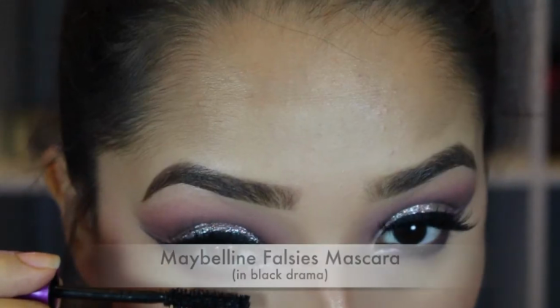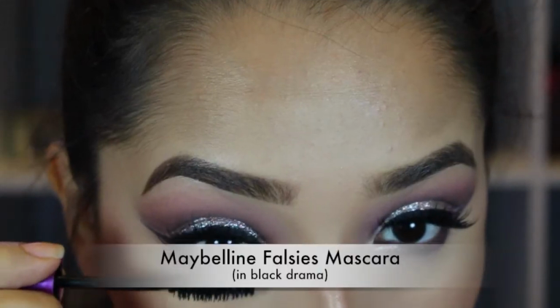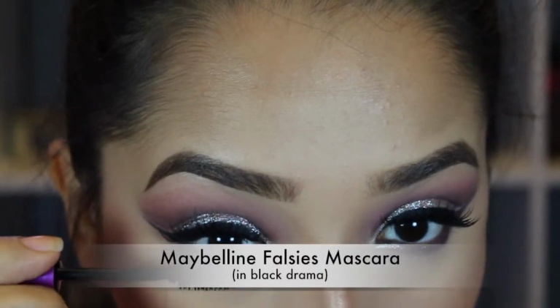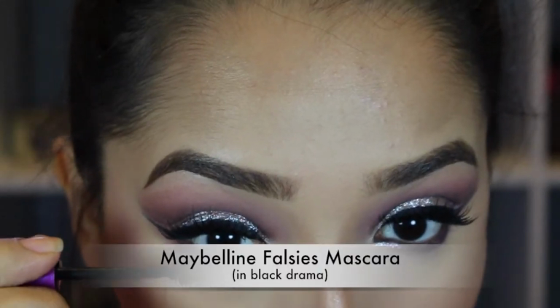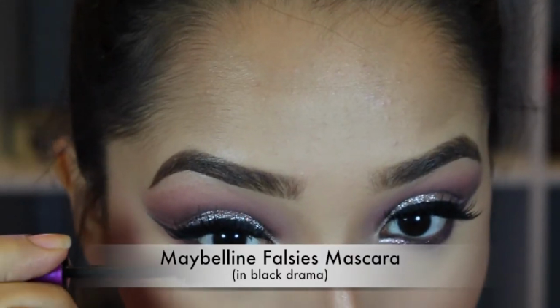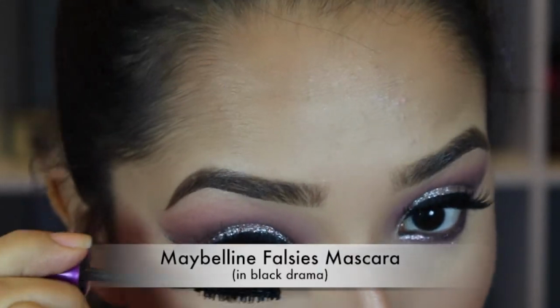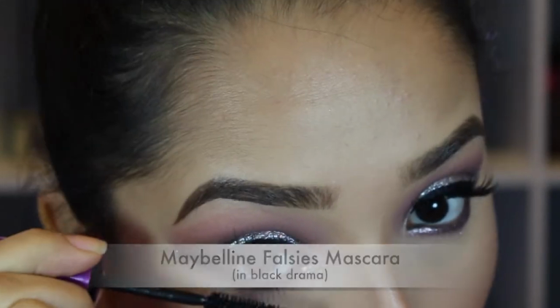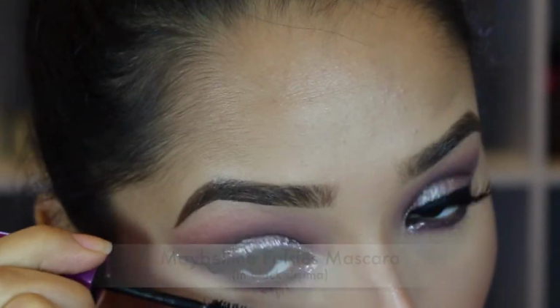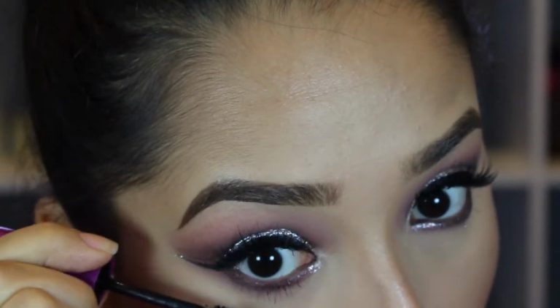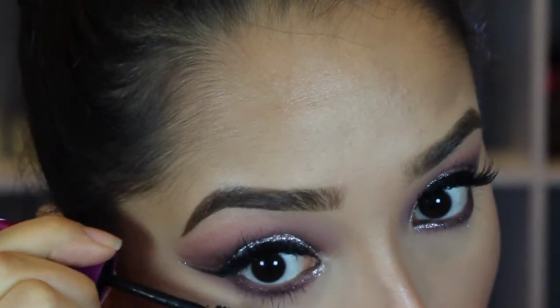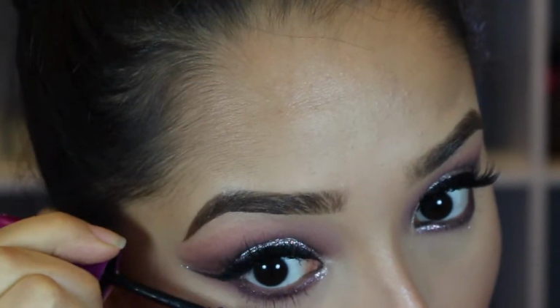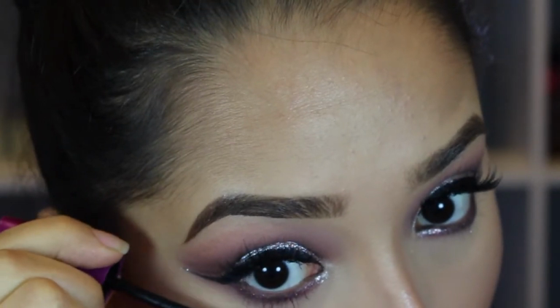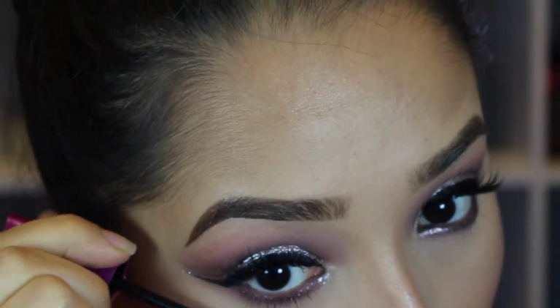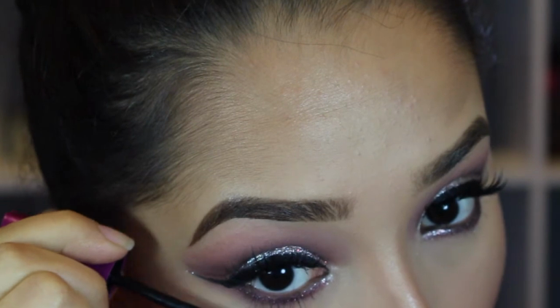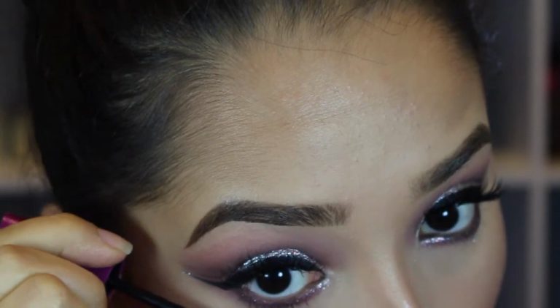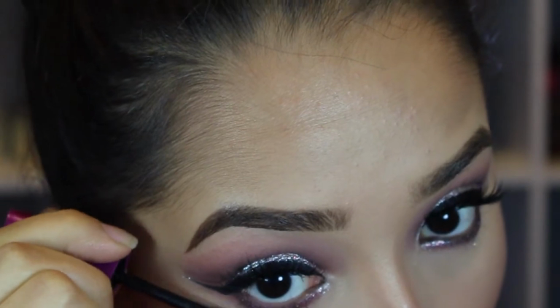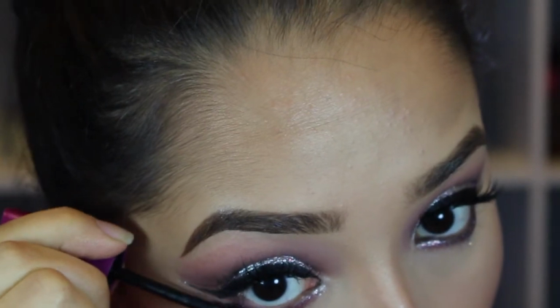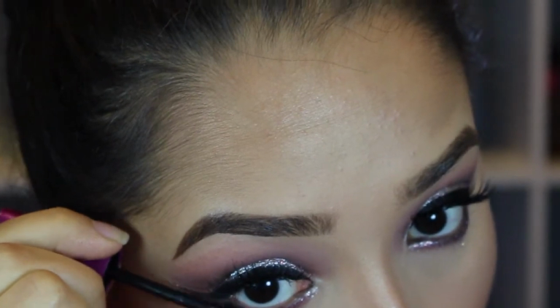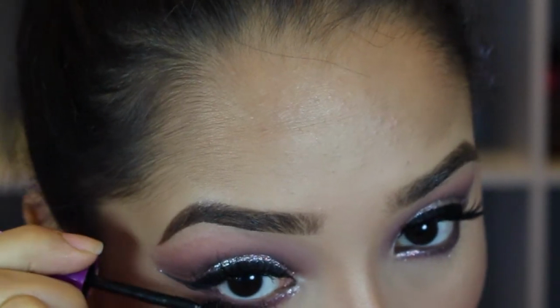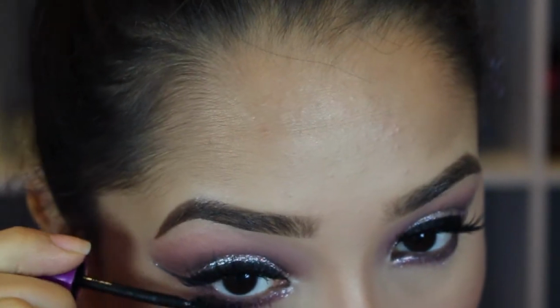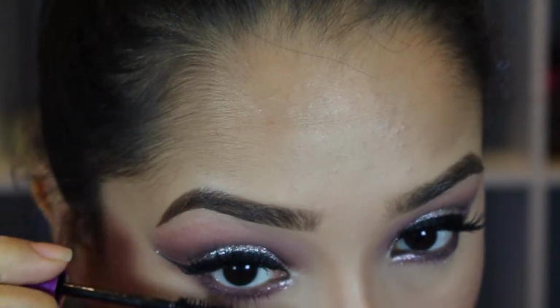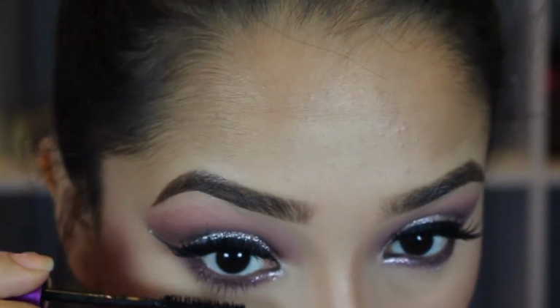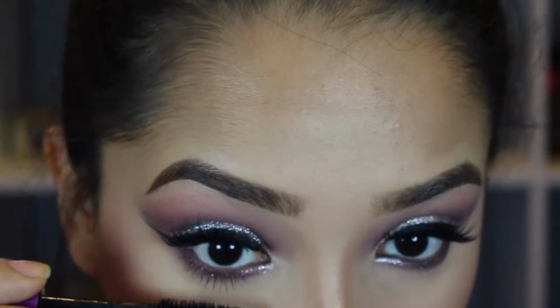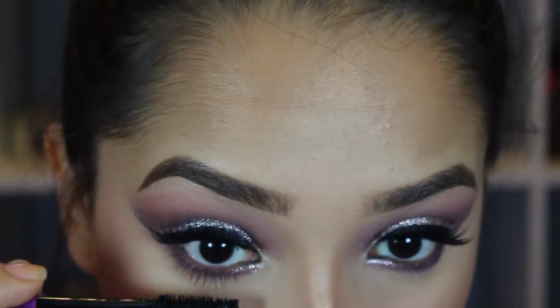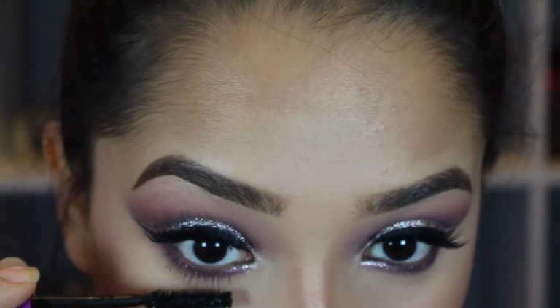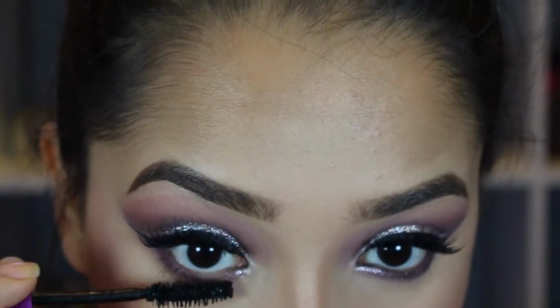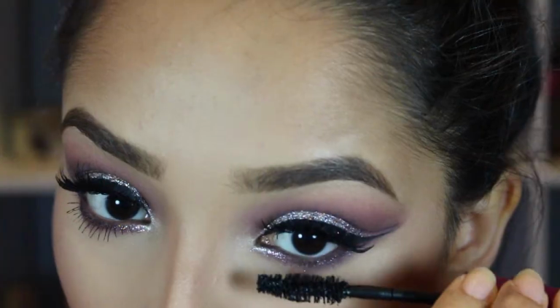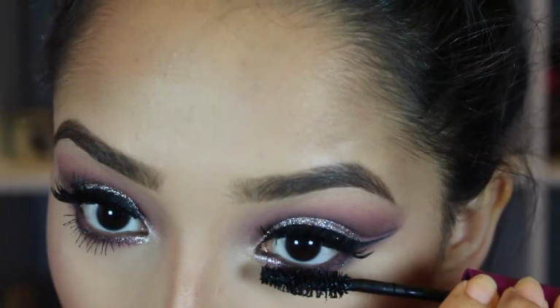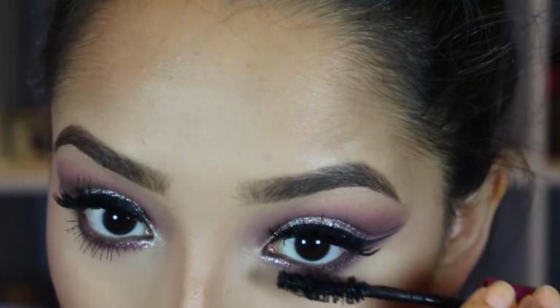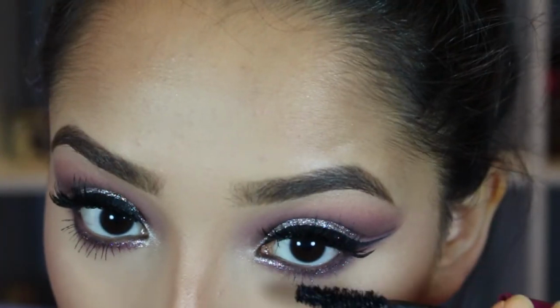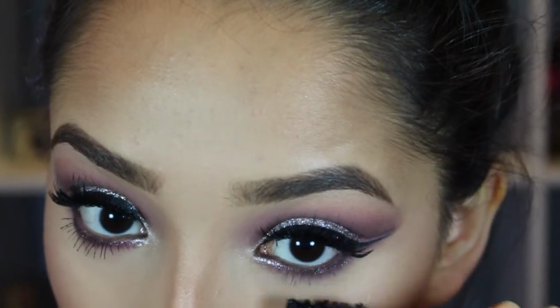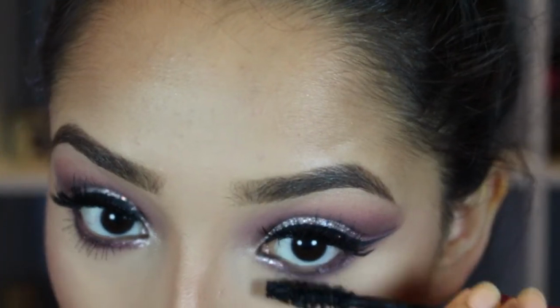Now I'm coating my bottom lashes with the Maybelline Falsies Black Drama Mascara. And that completes the eyes.